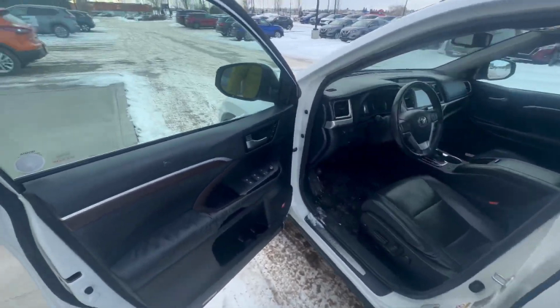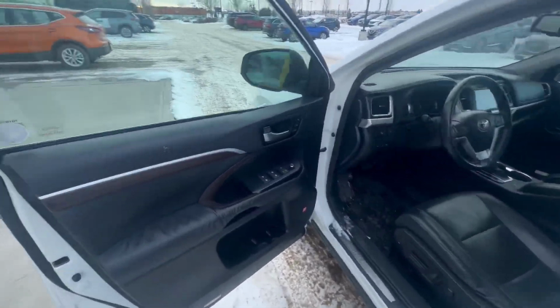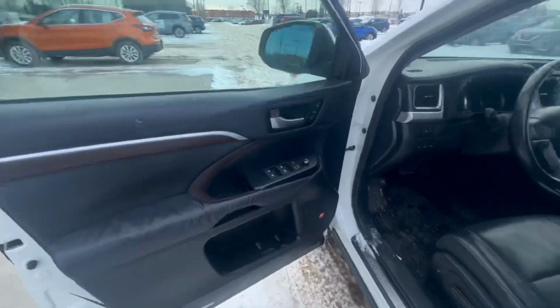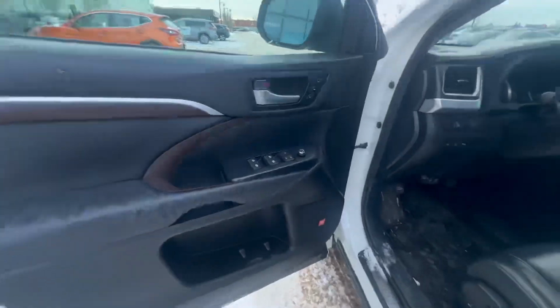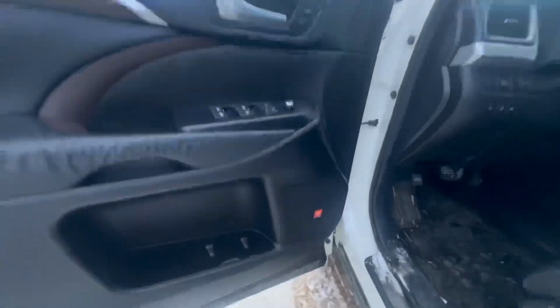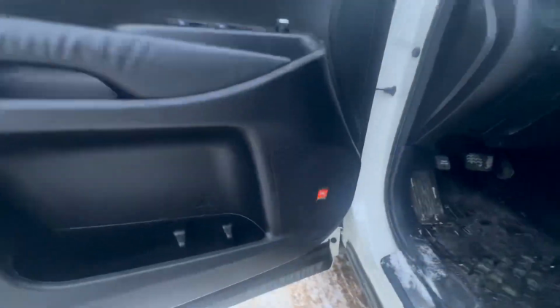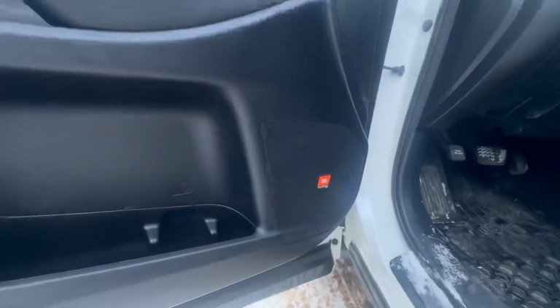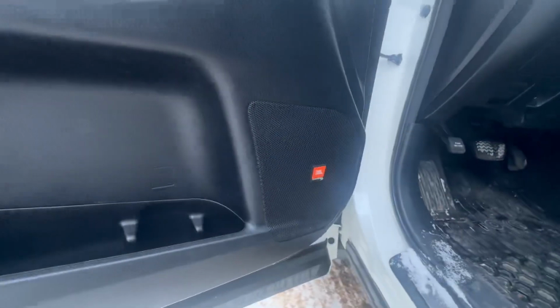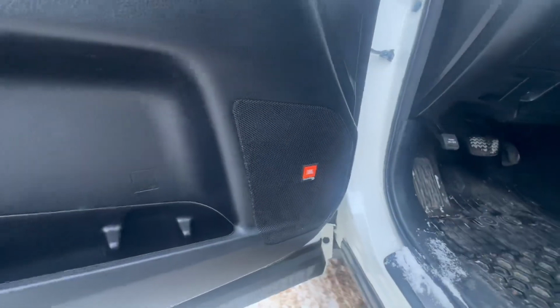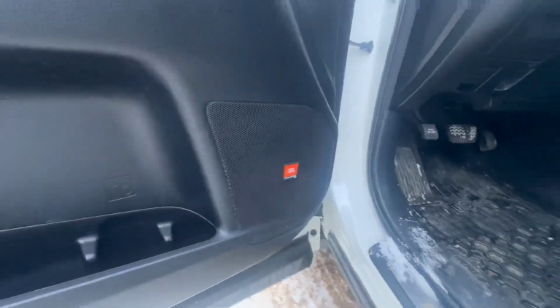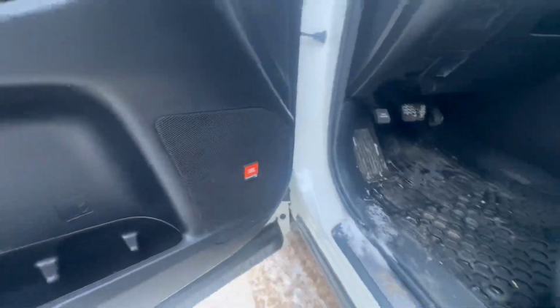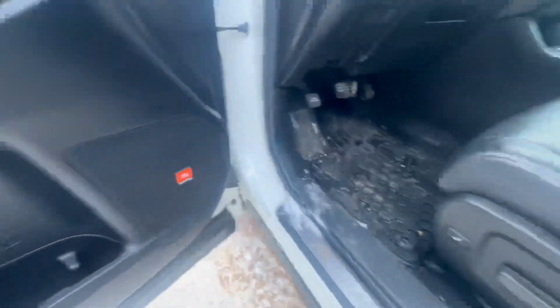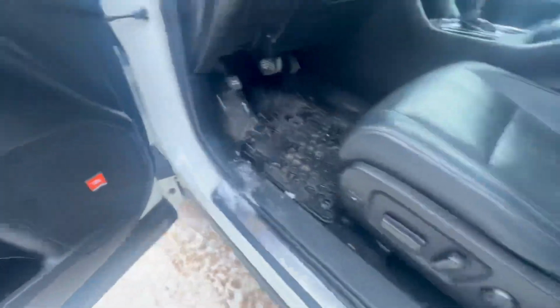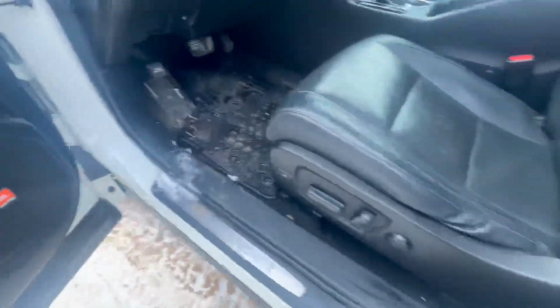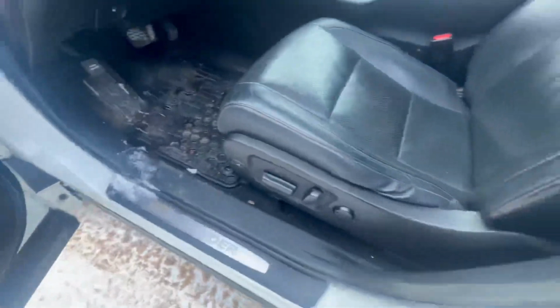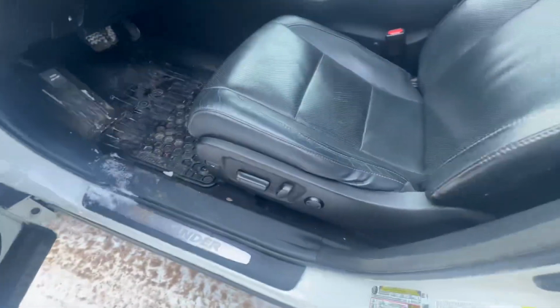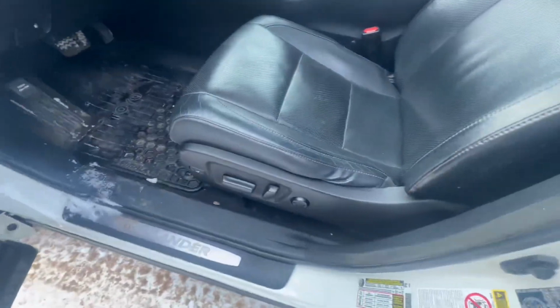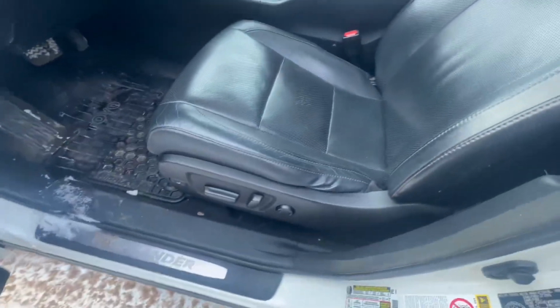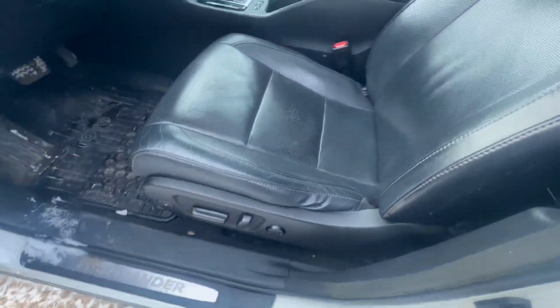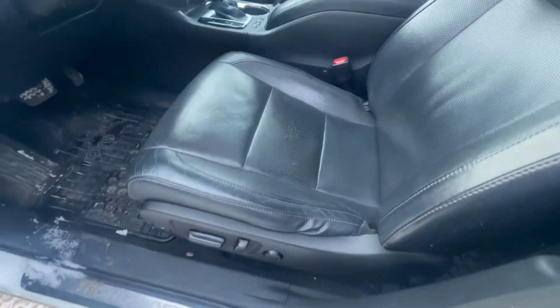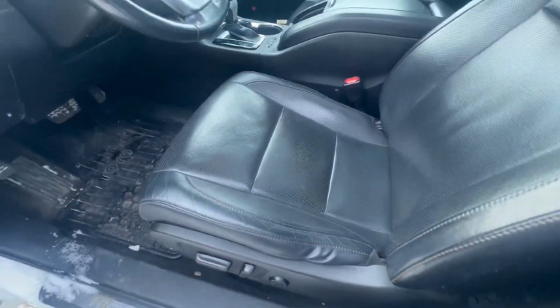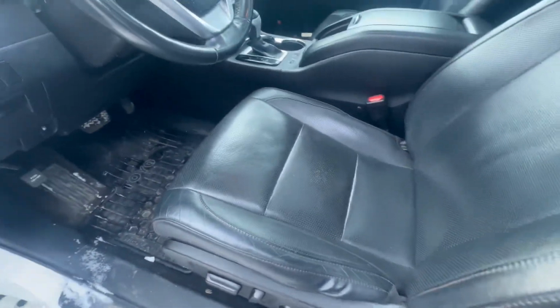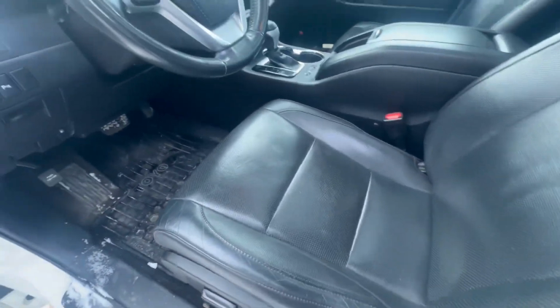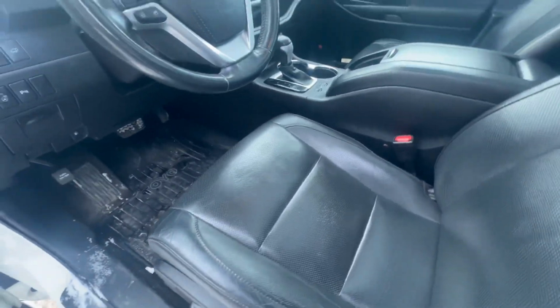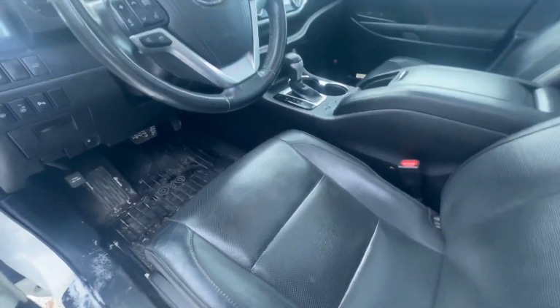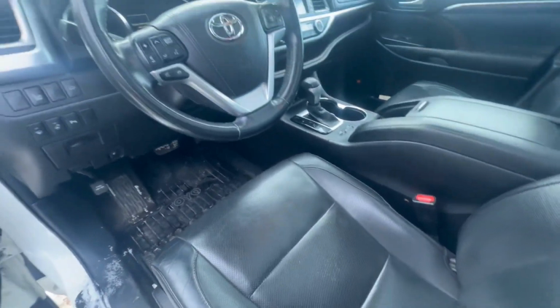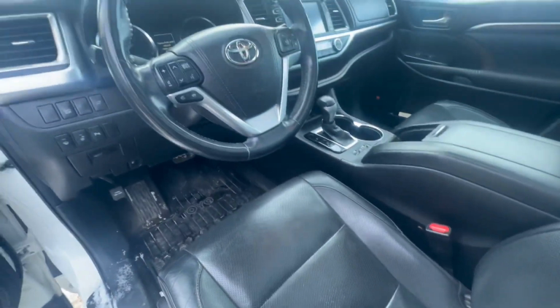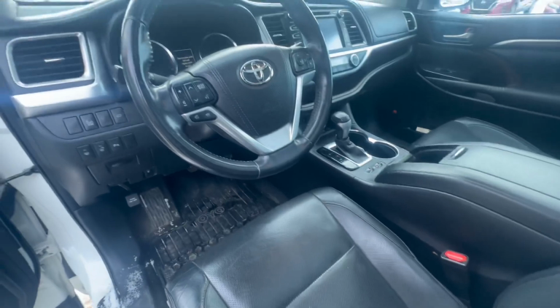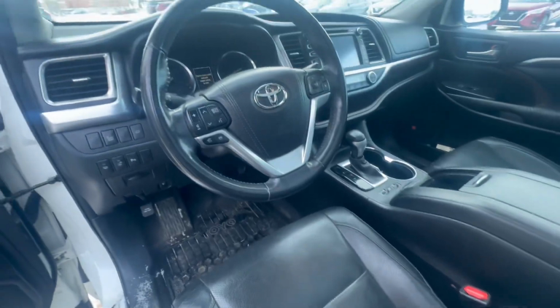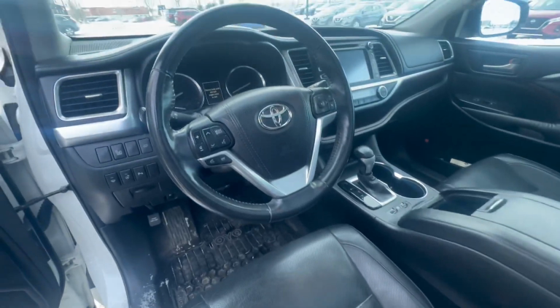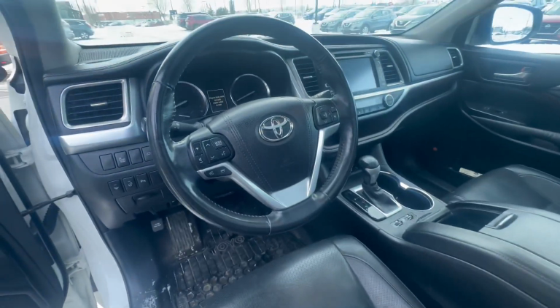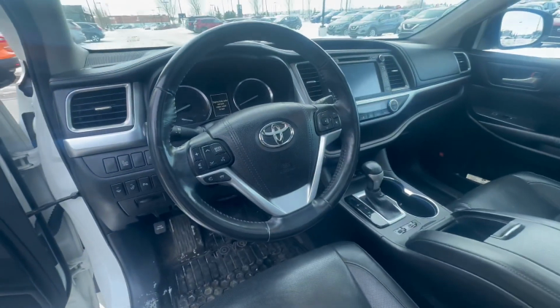You can see that it has heated seats also. Nice entertainment system back there. Very spacious.